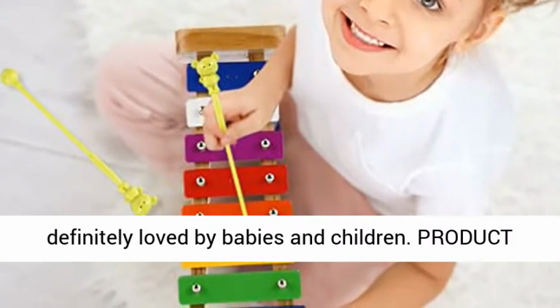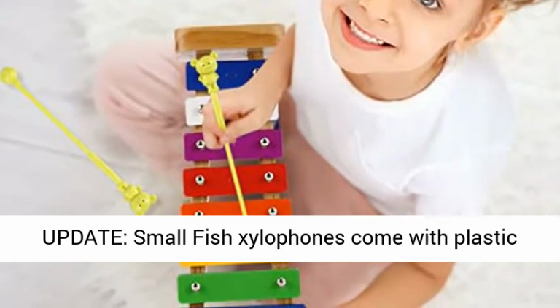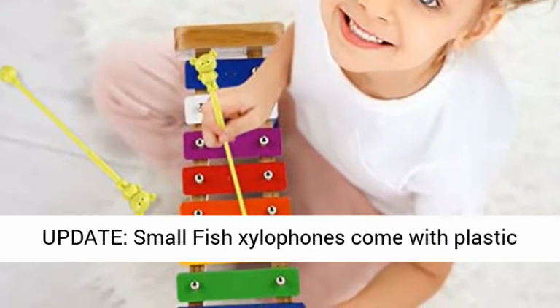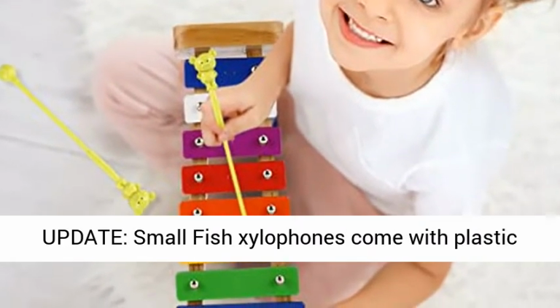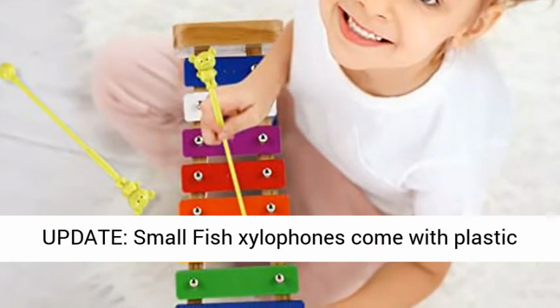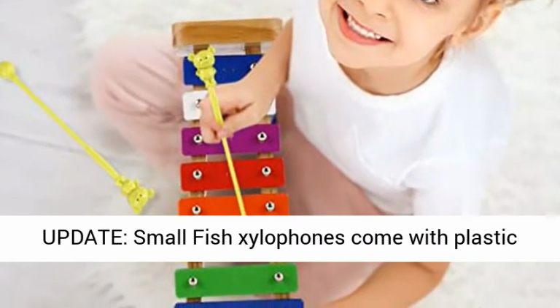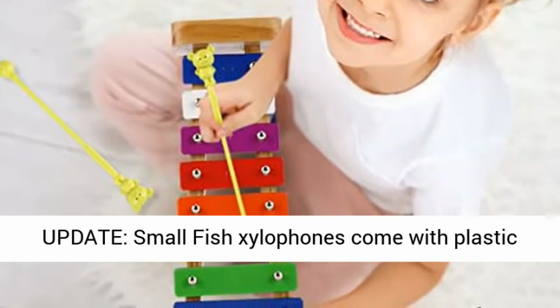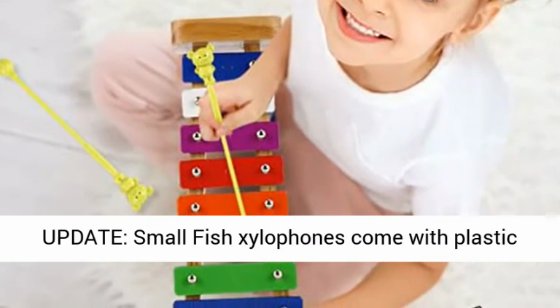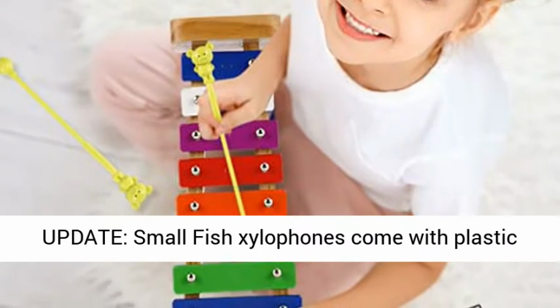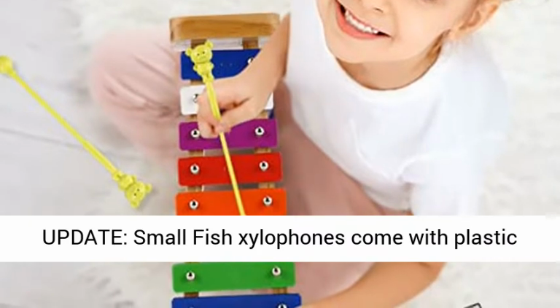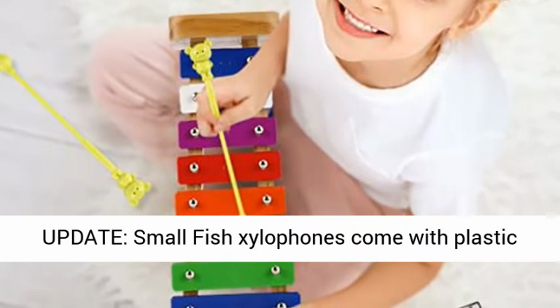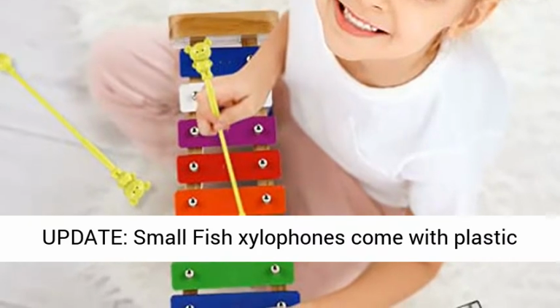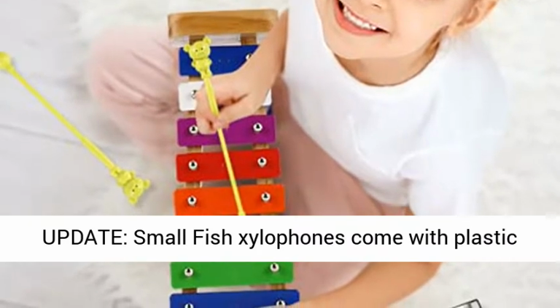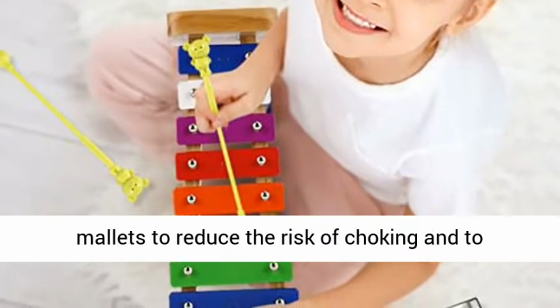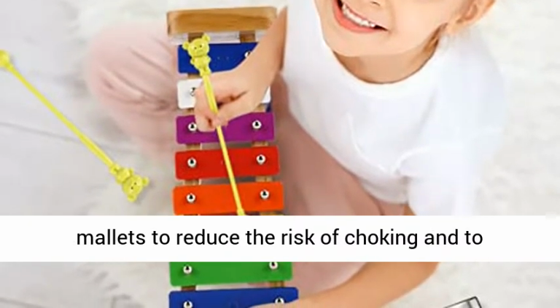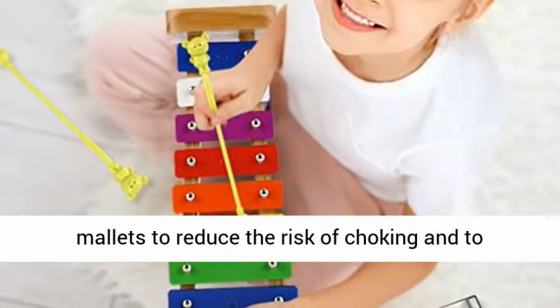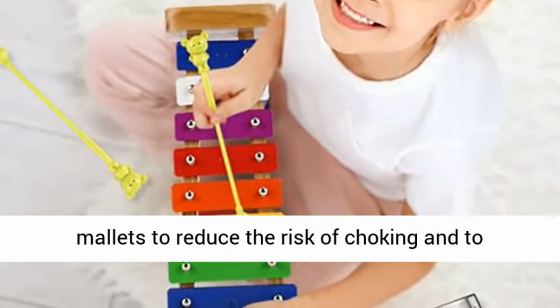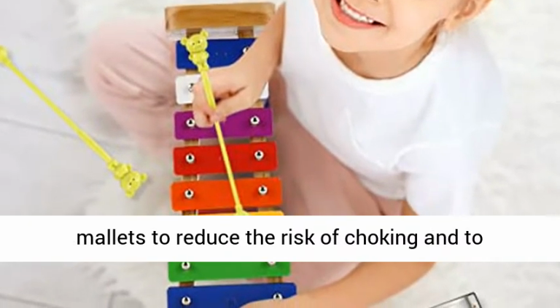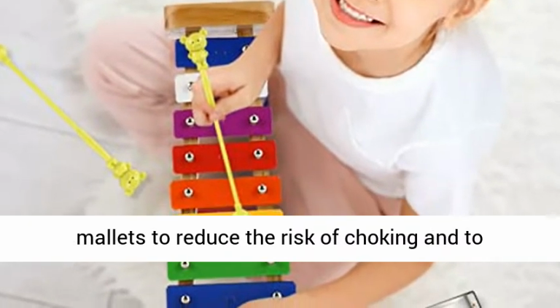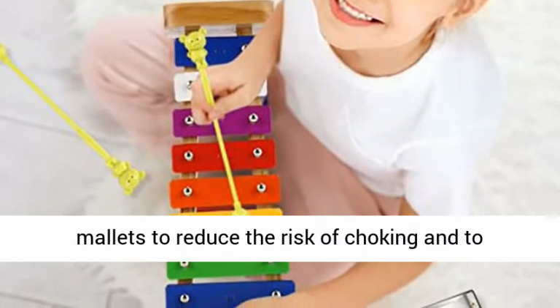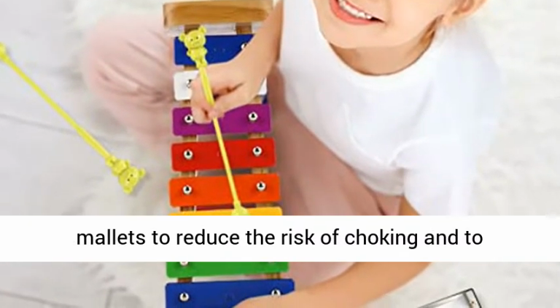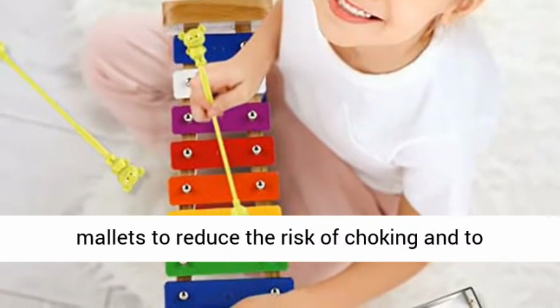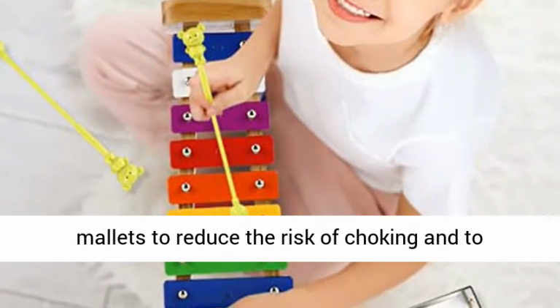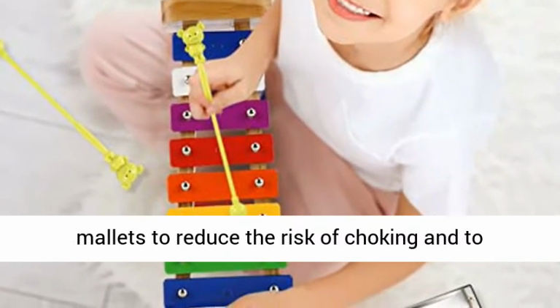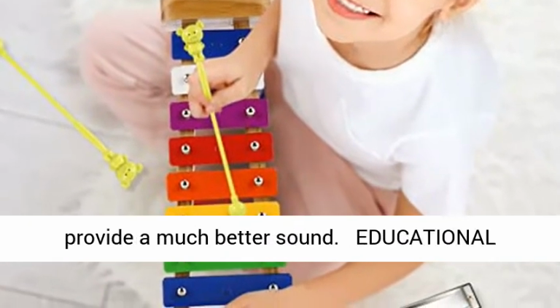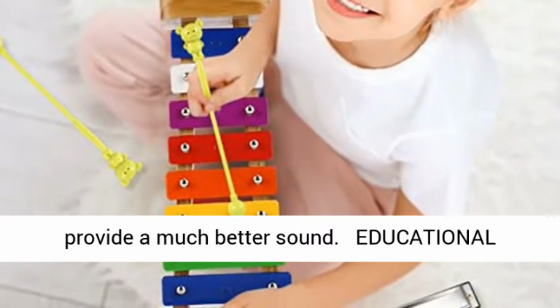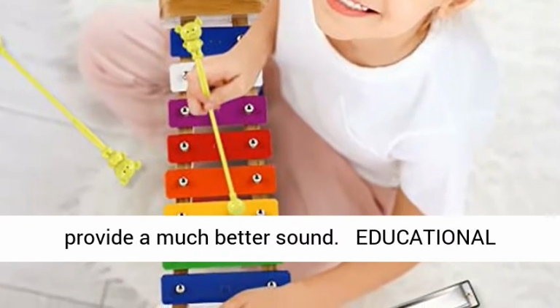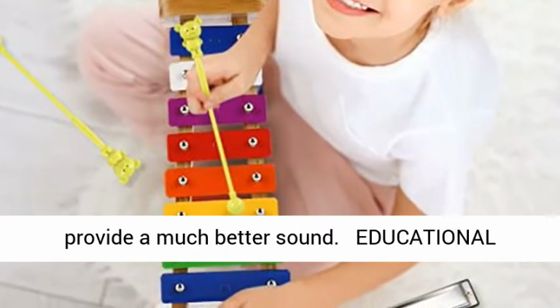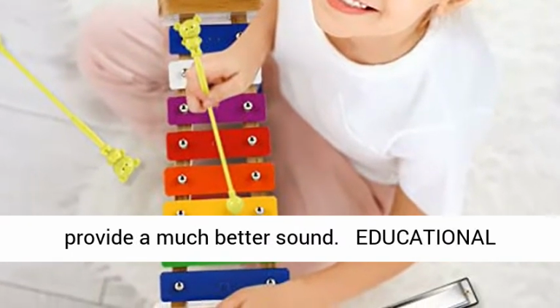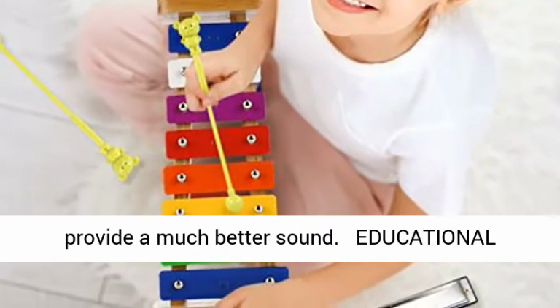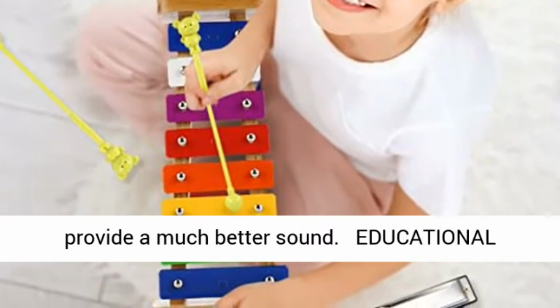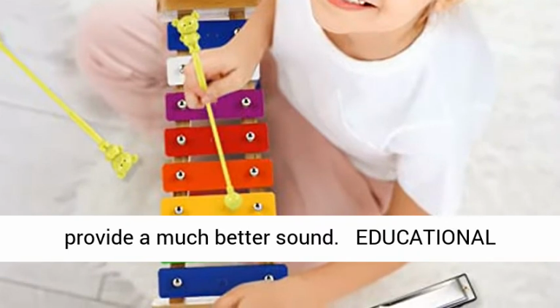Product update: small fish xylophones now come with plastic mallets to reduce the risk of choking and to provide a much better sound.